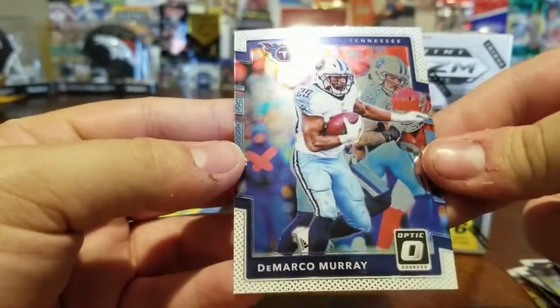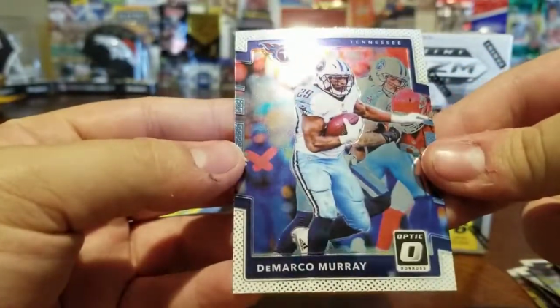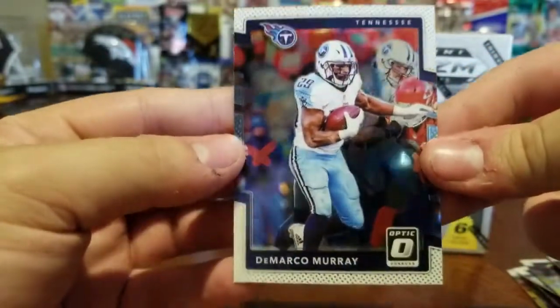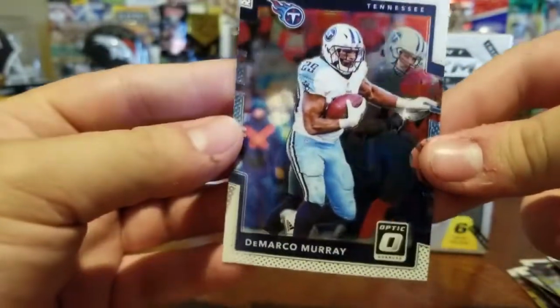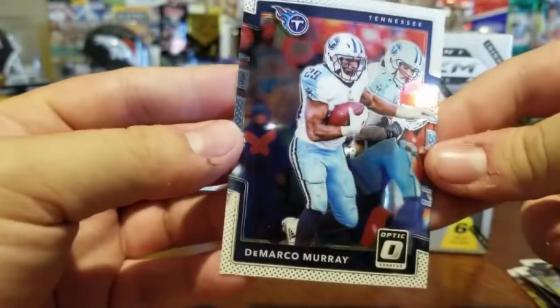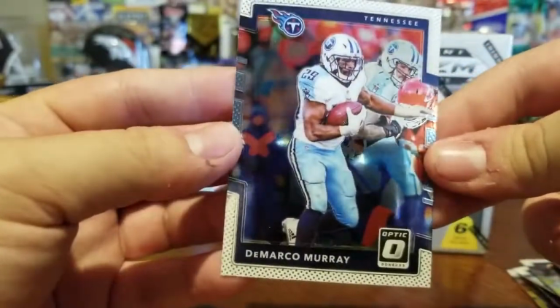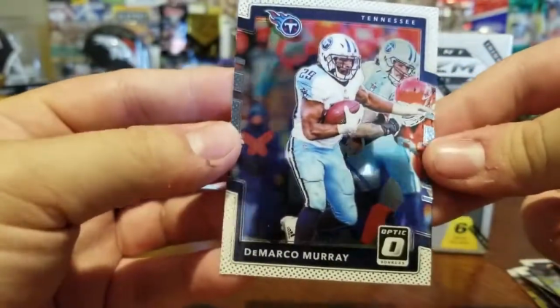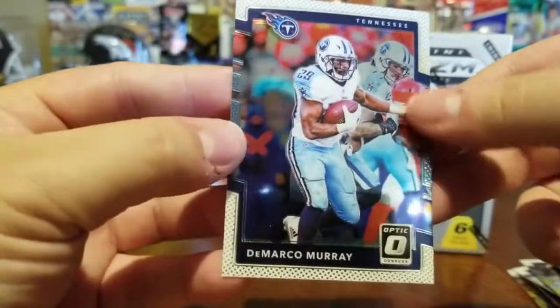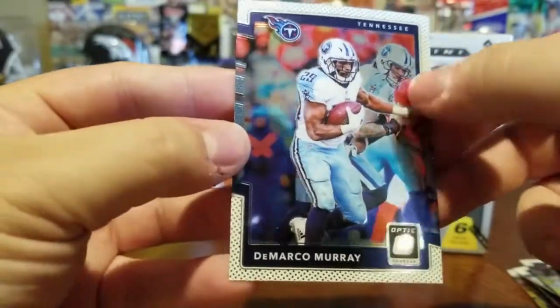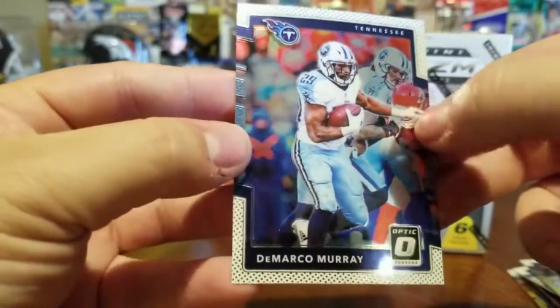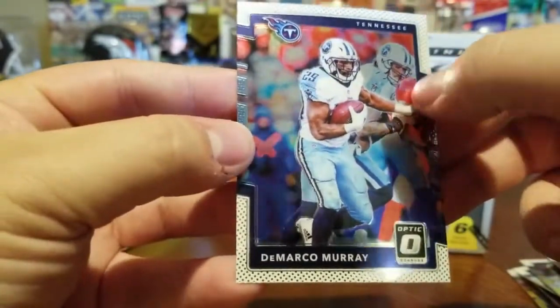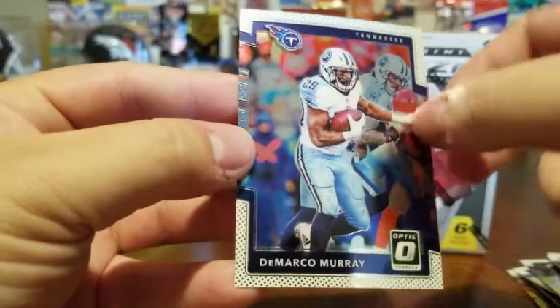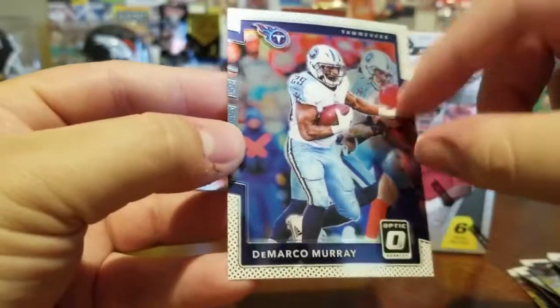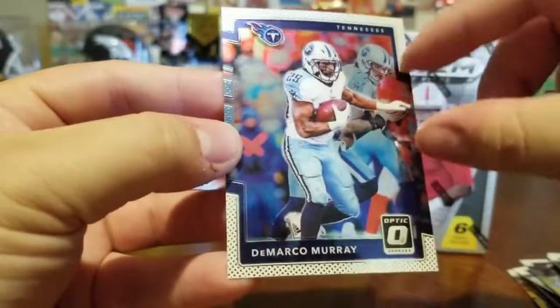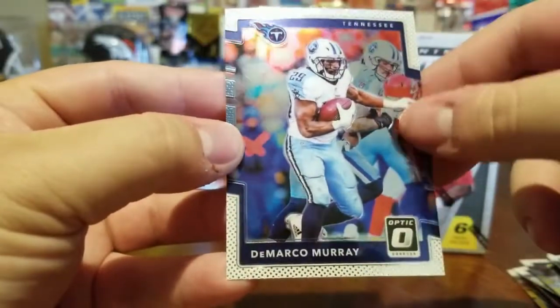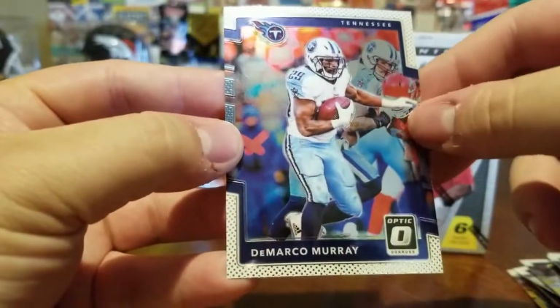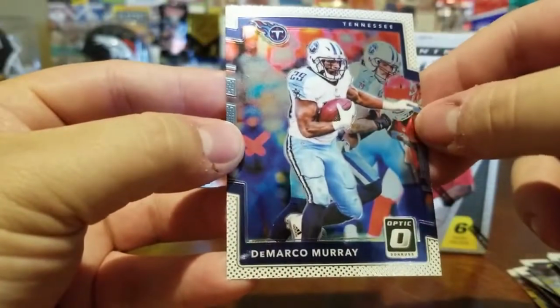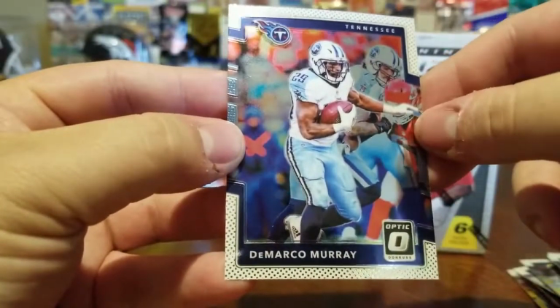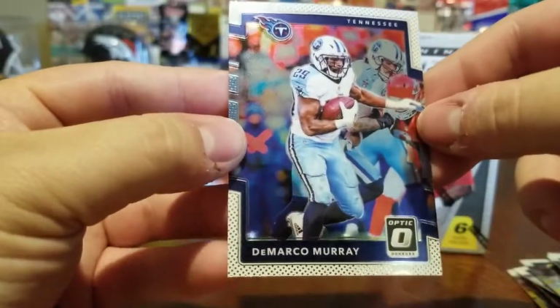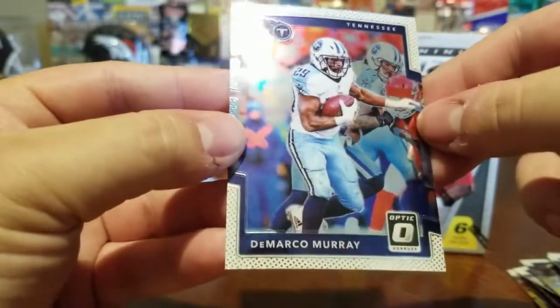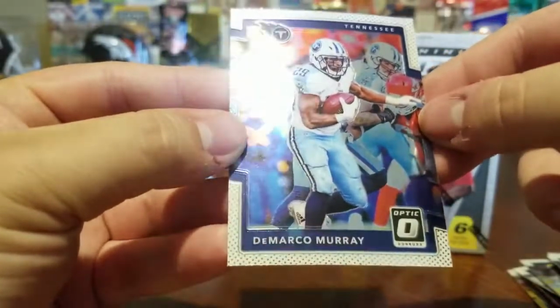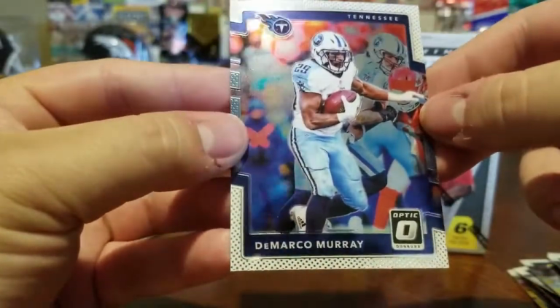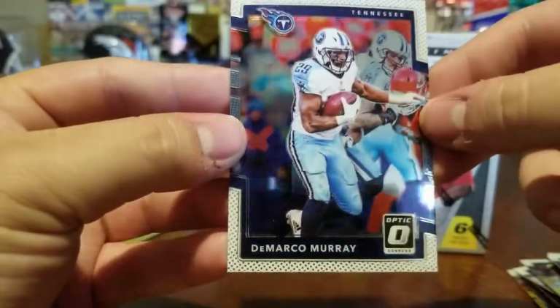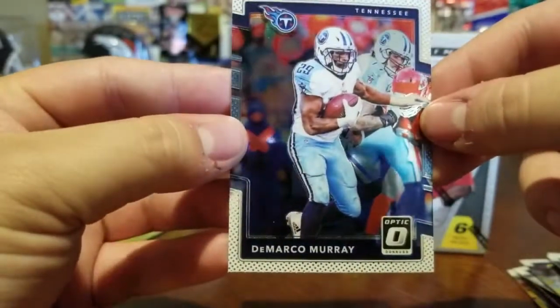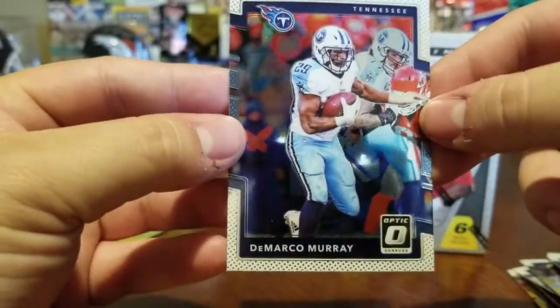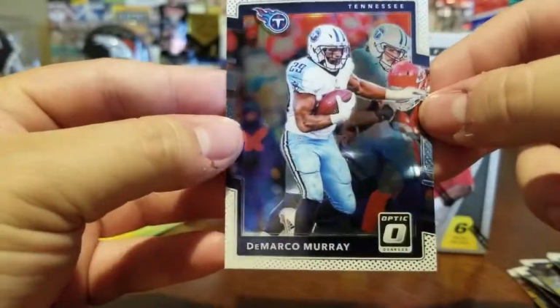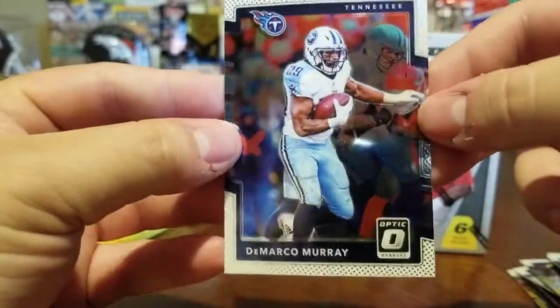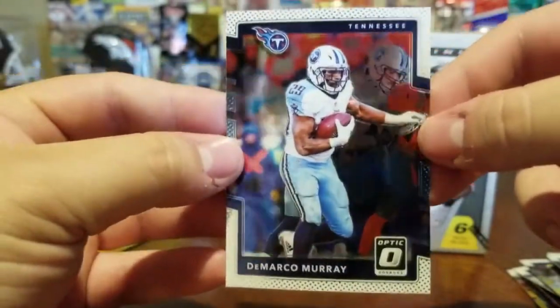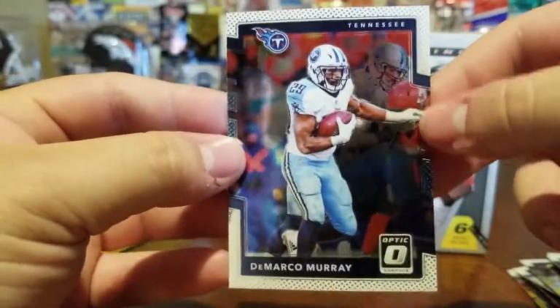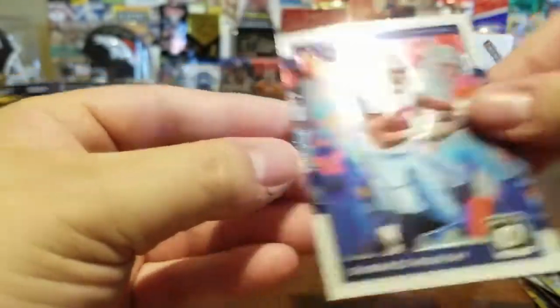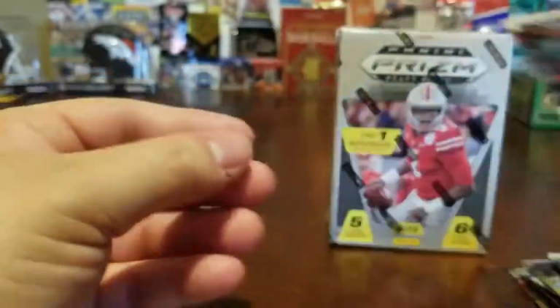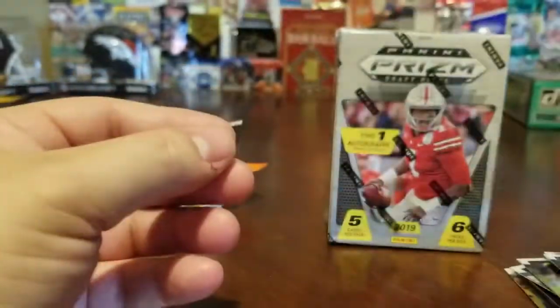These are cool cards. You got guys in the background — the Optic shiny ones are pretty cool looking.